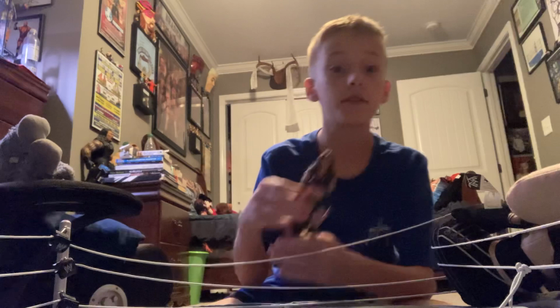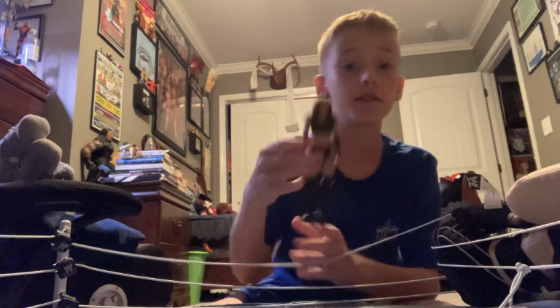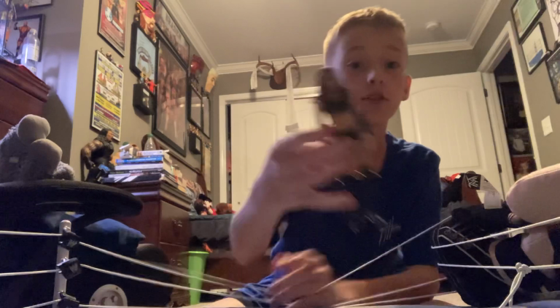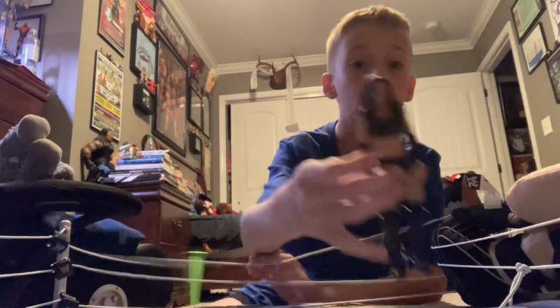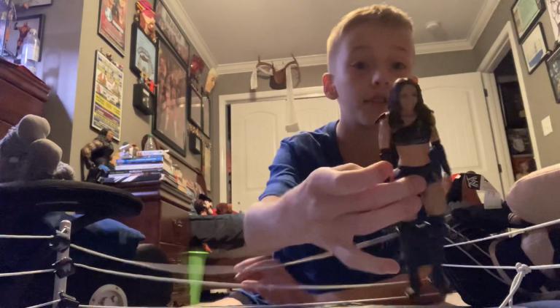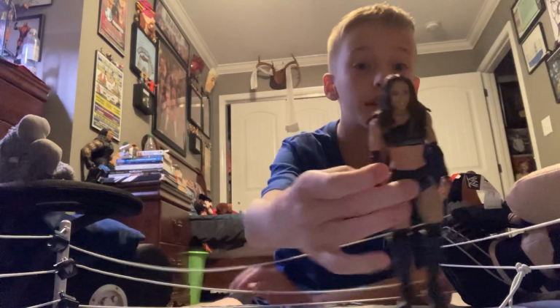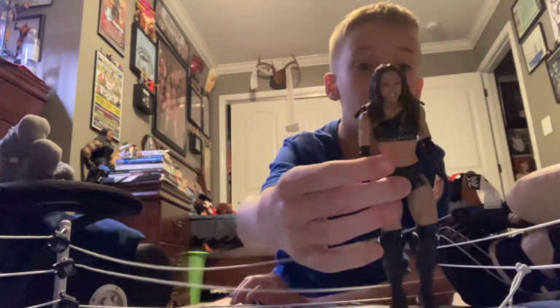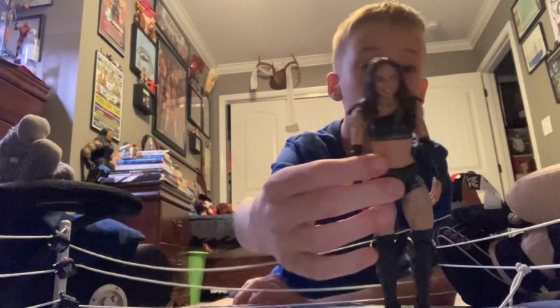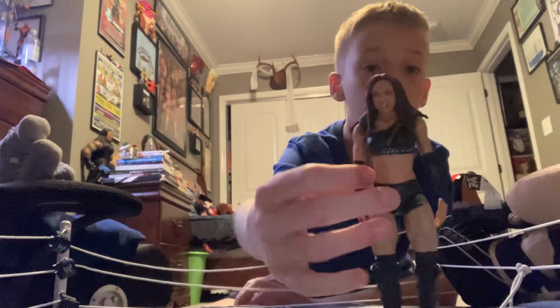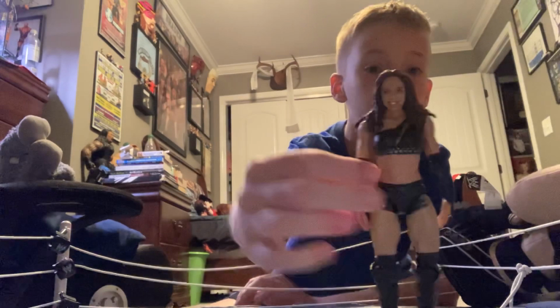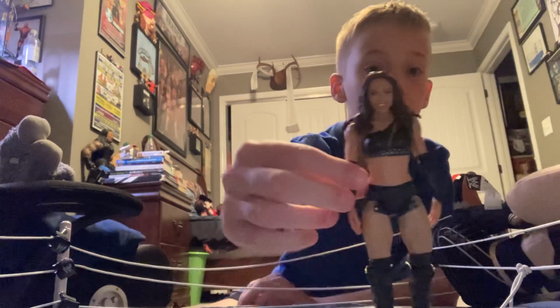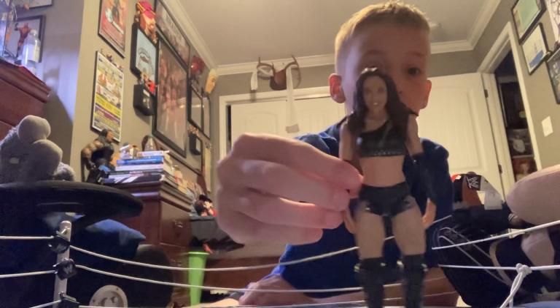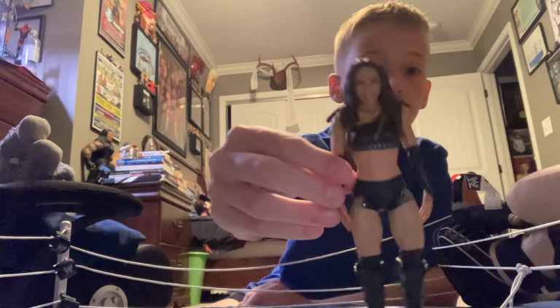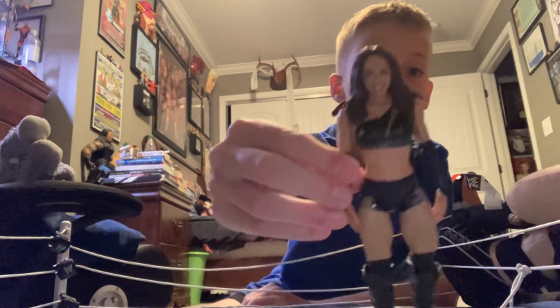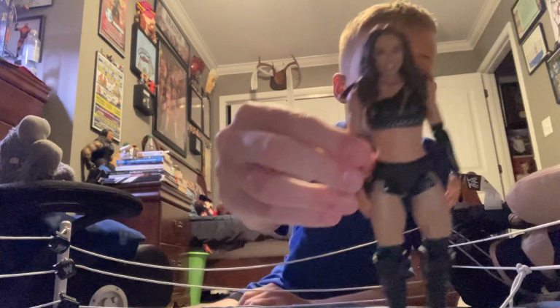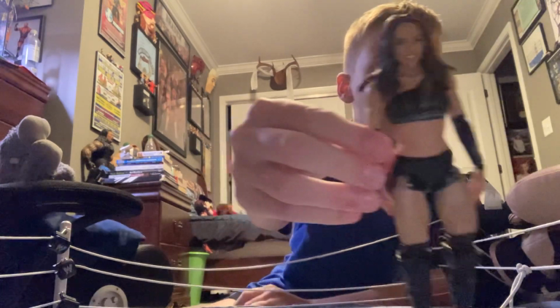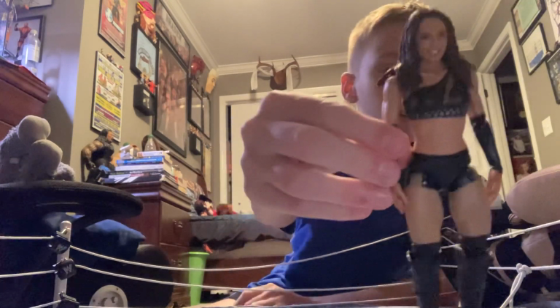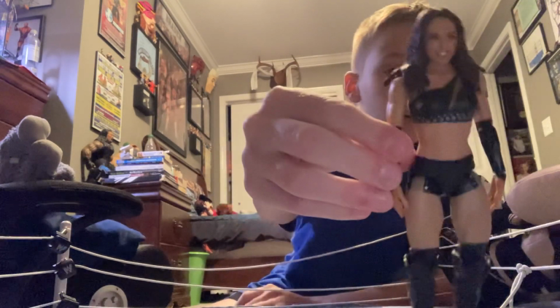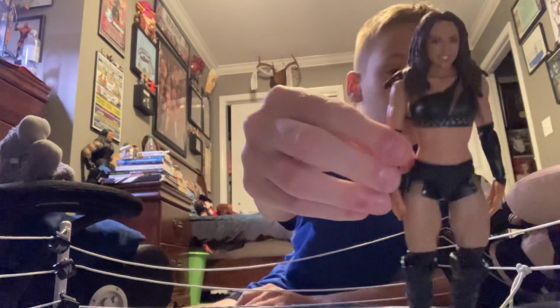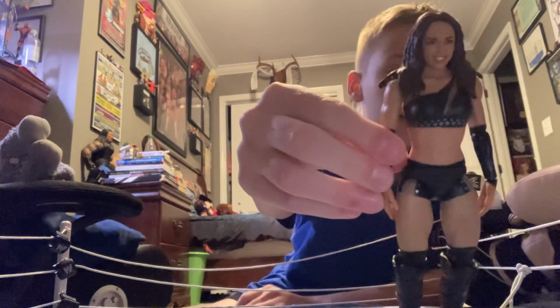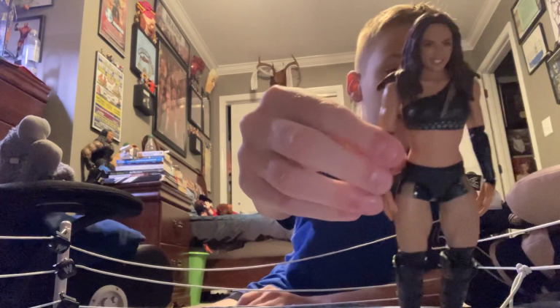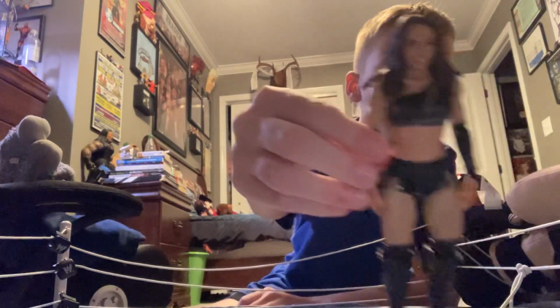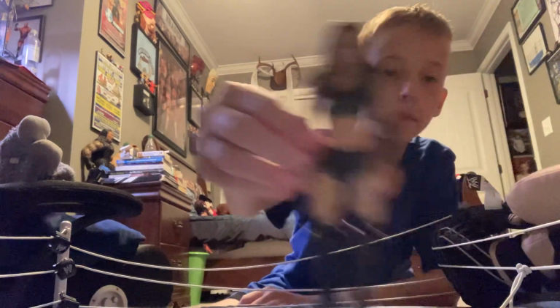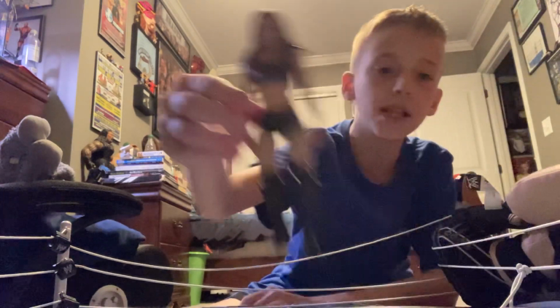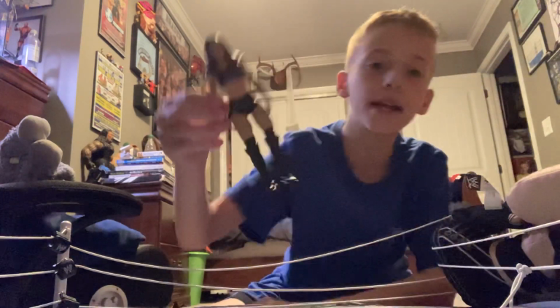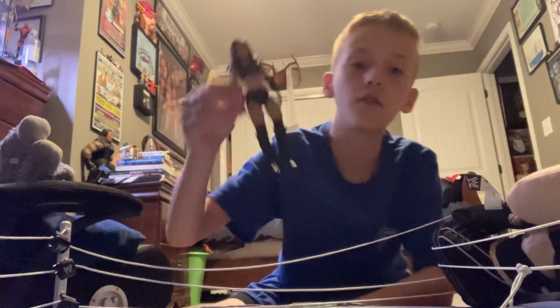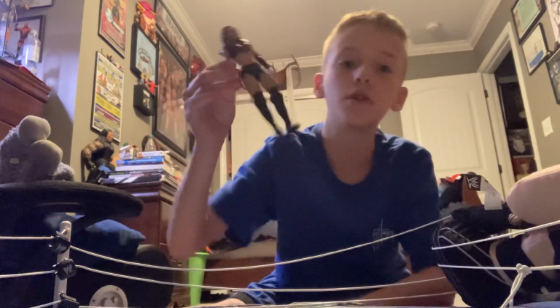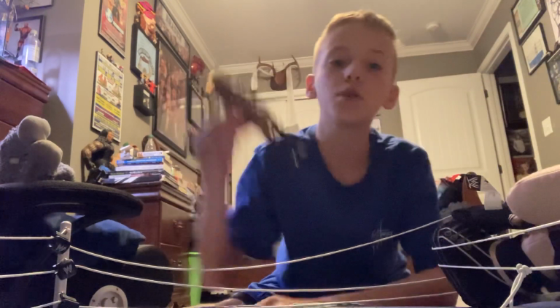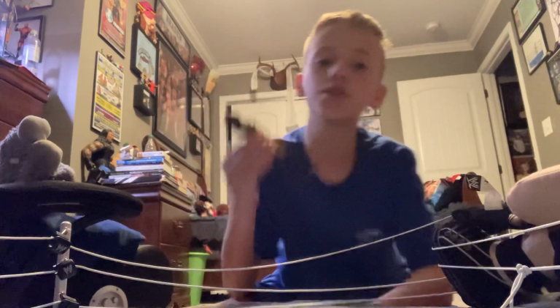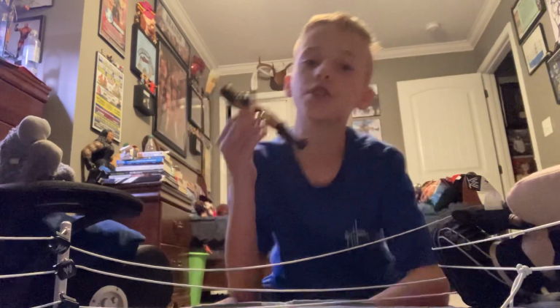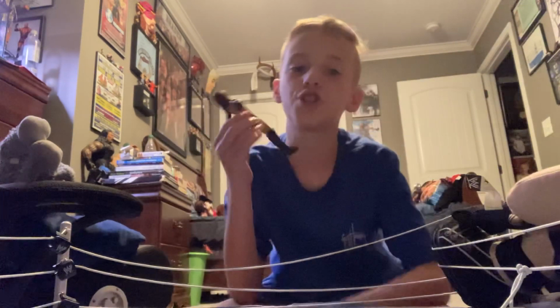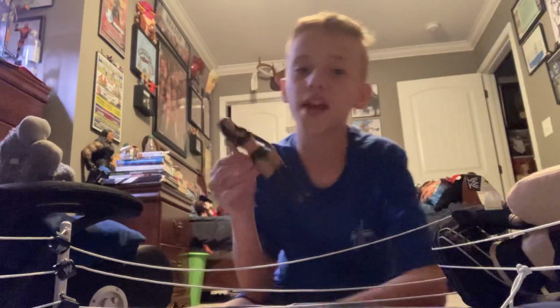This is the Chelsea Green figure in the black outfit, which is the chase.